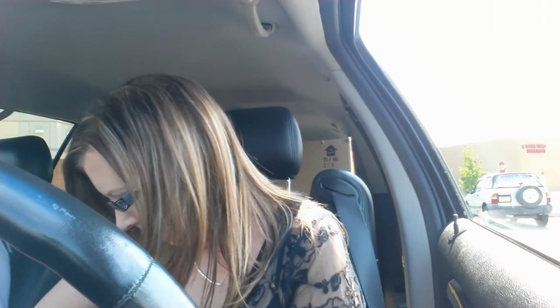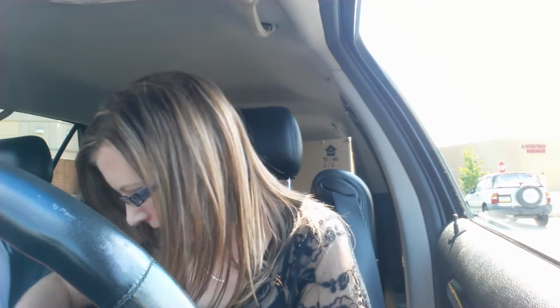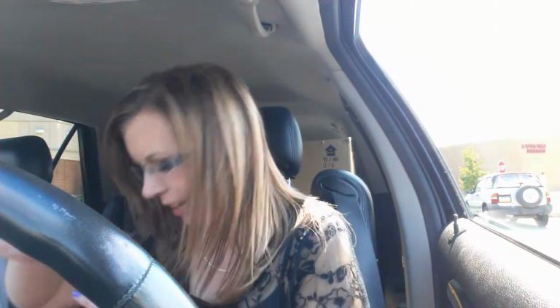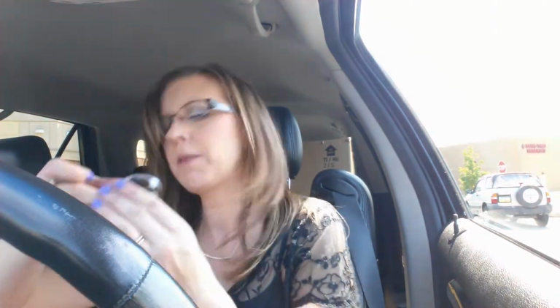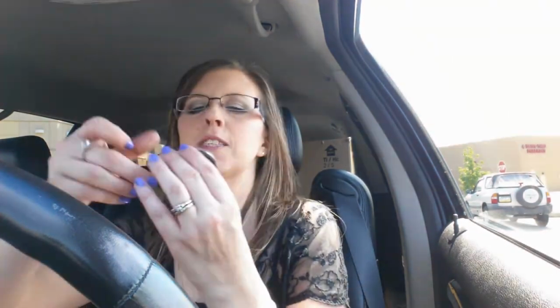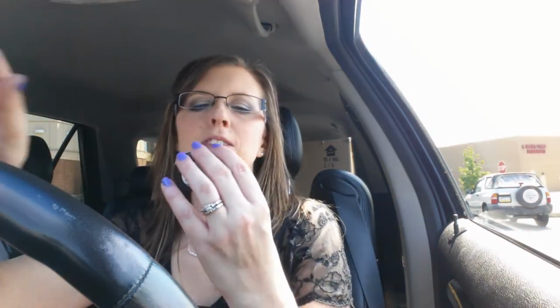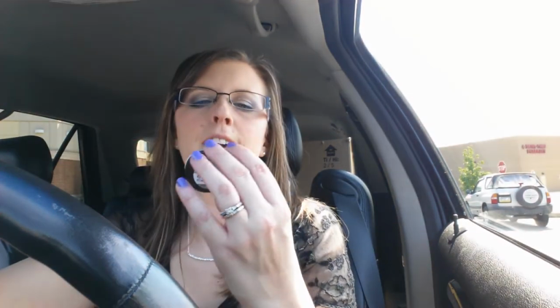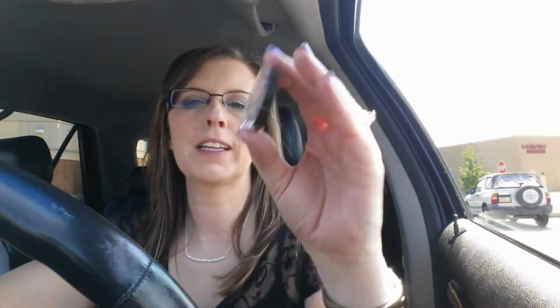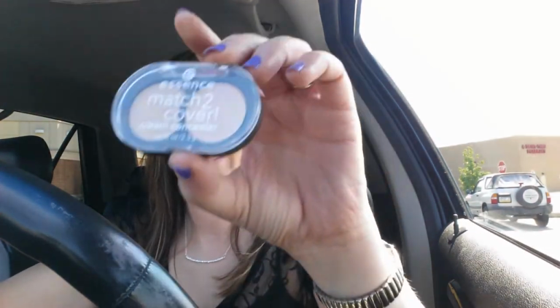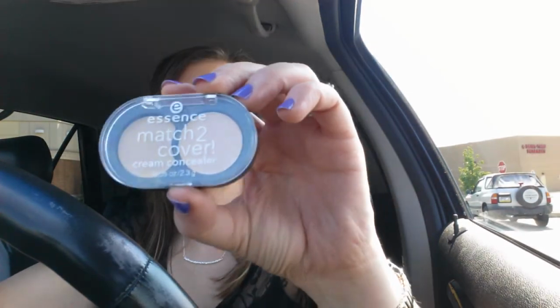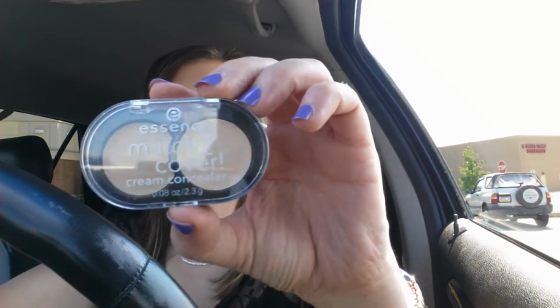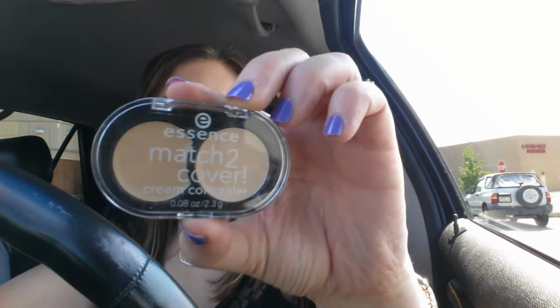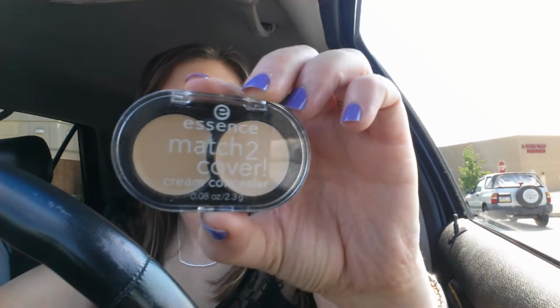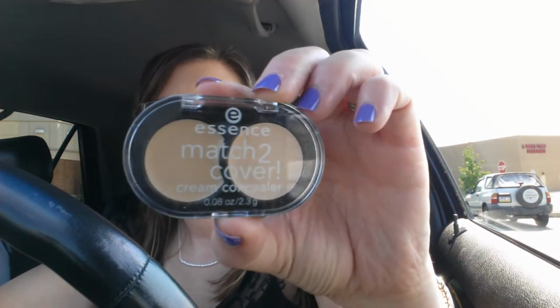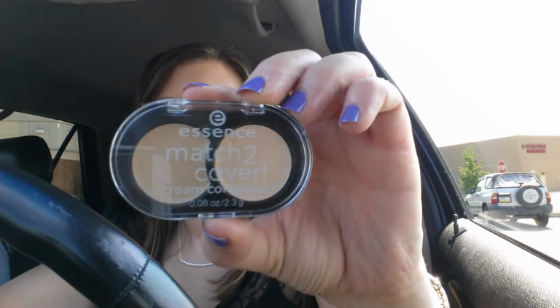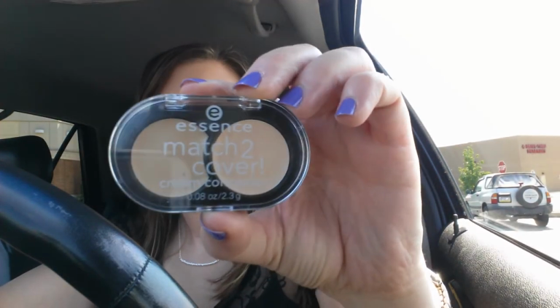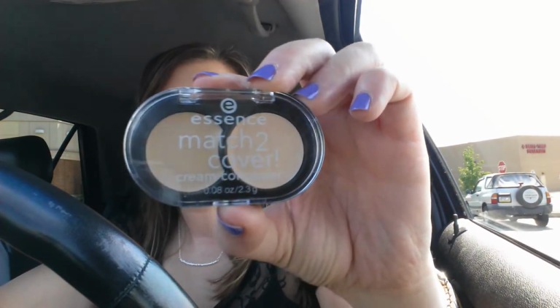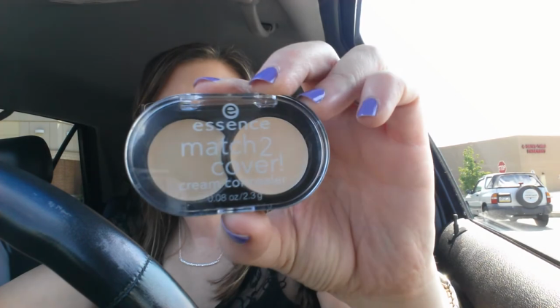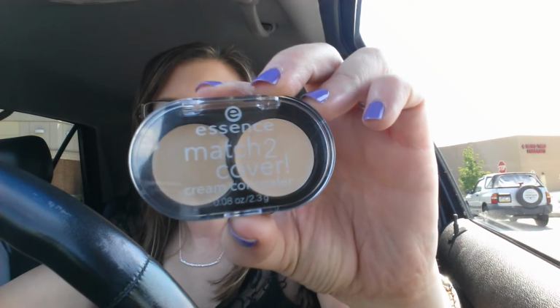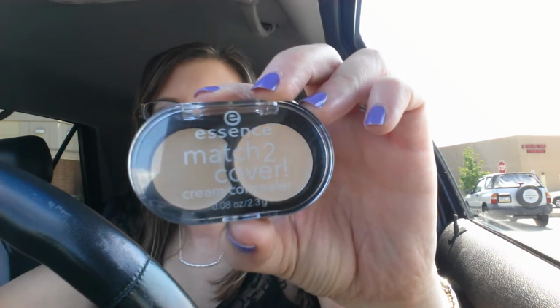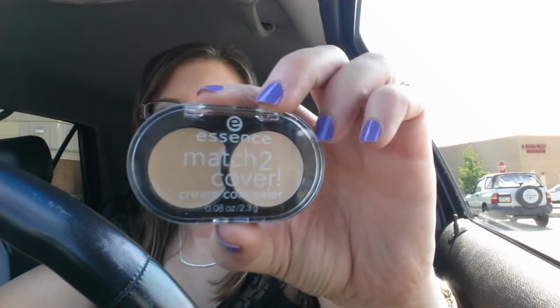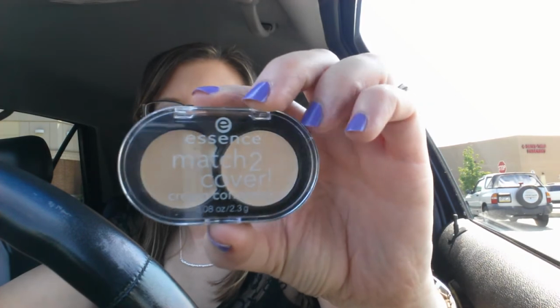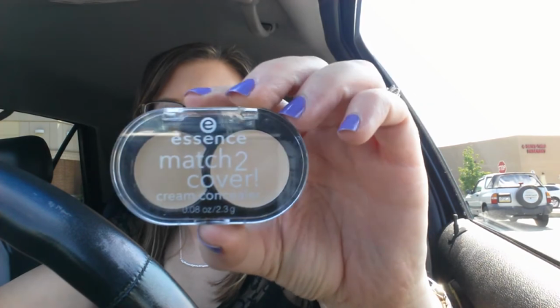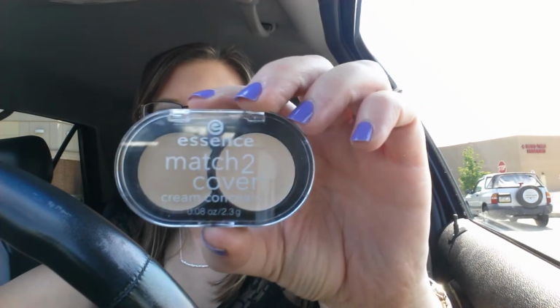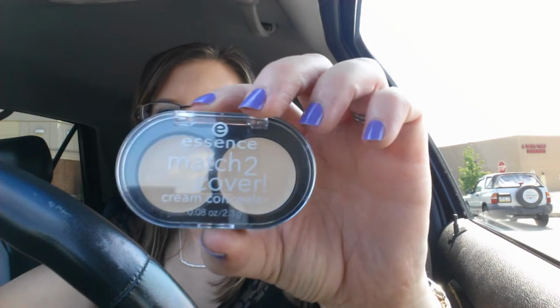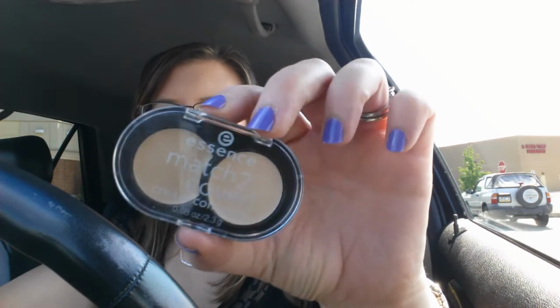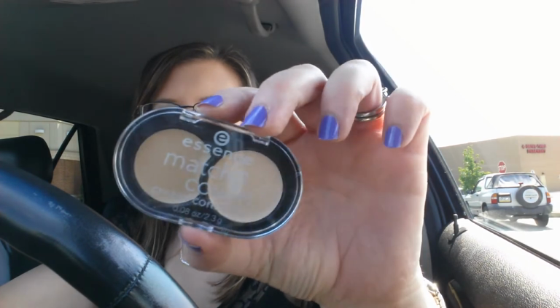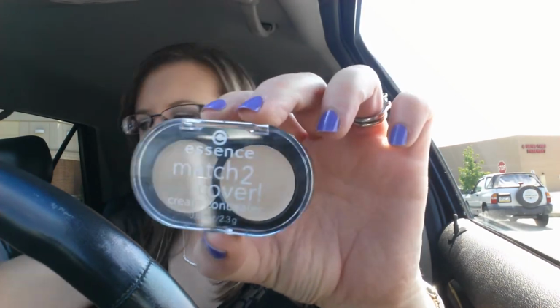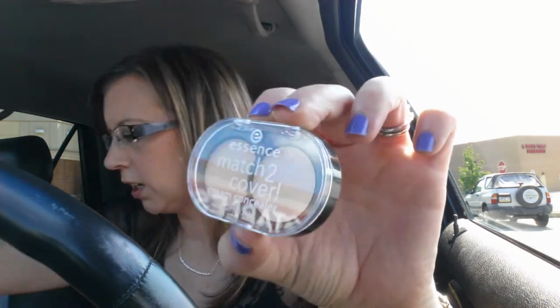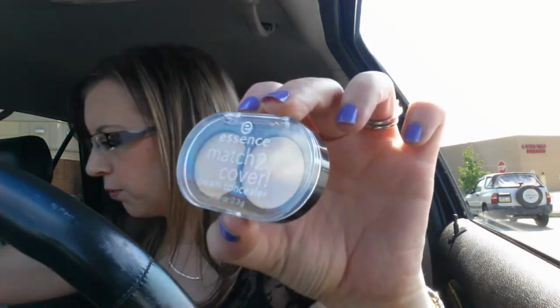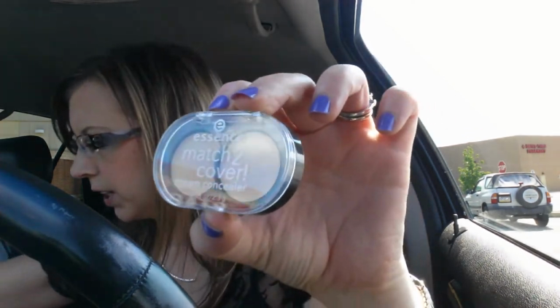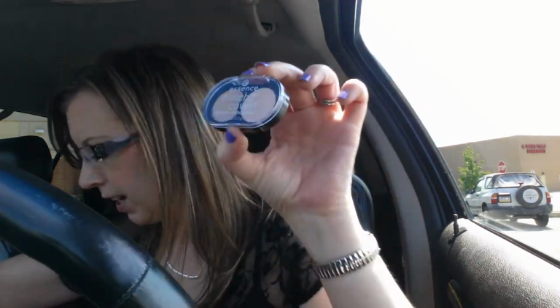Everybody's been talking about the Essence Concealer, so I picked this up. It was $3.49.